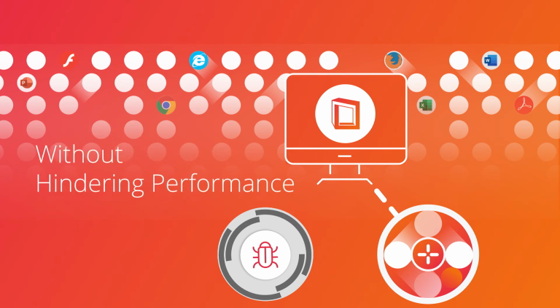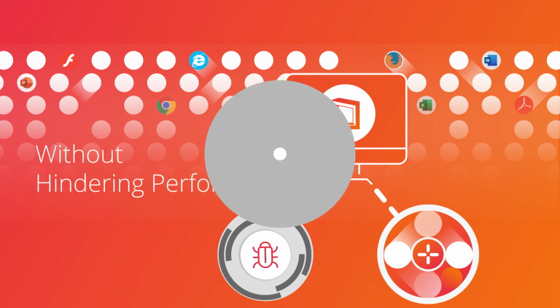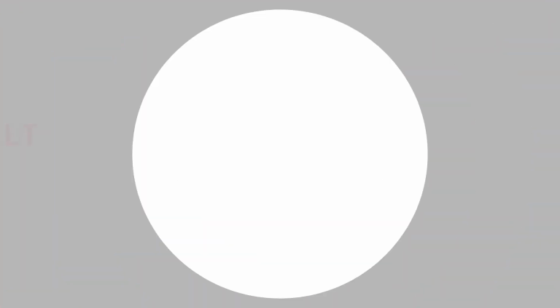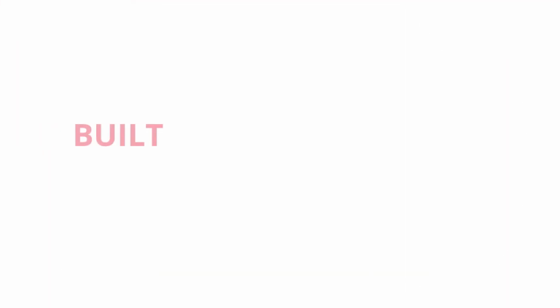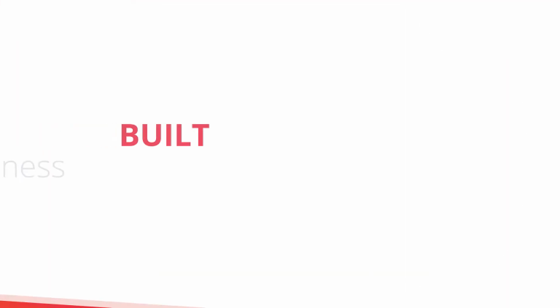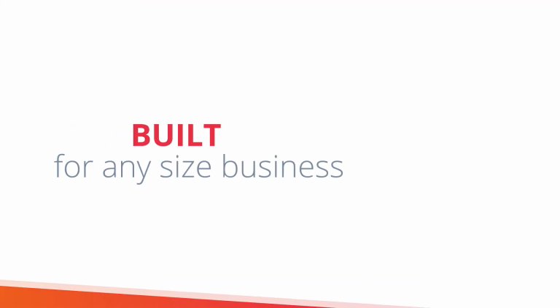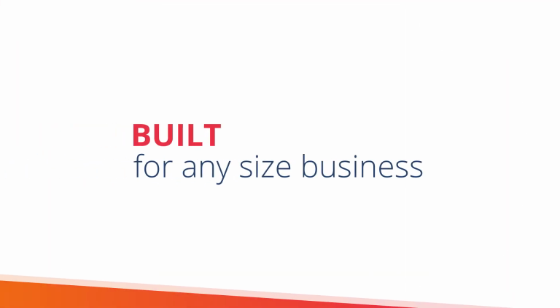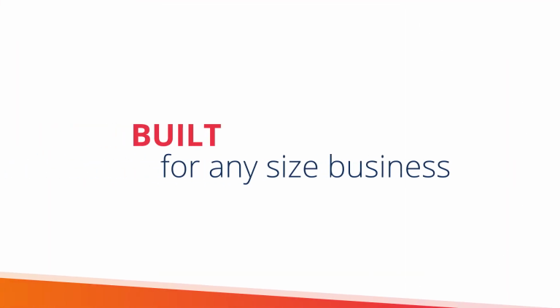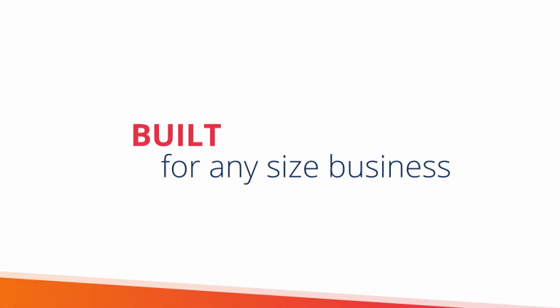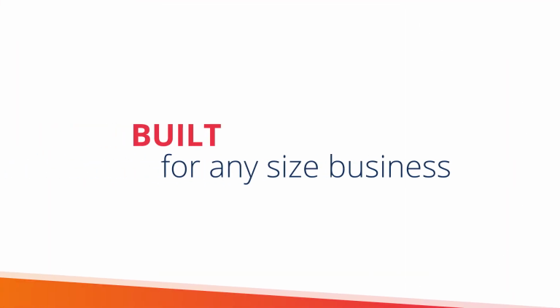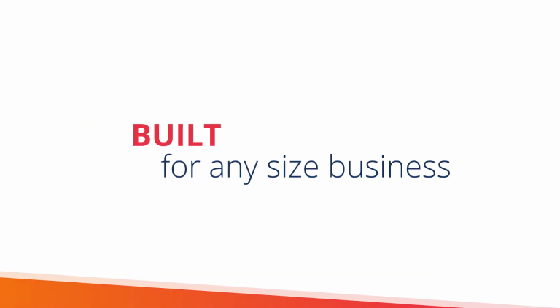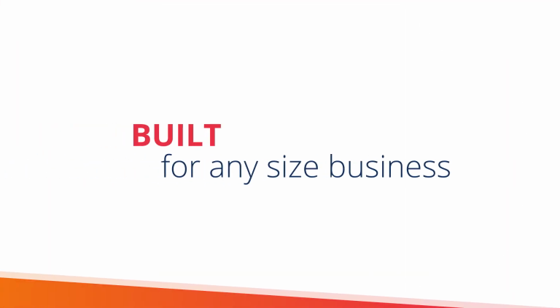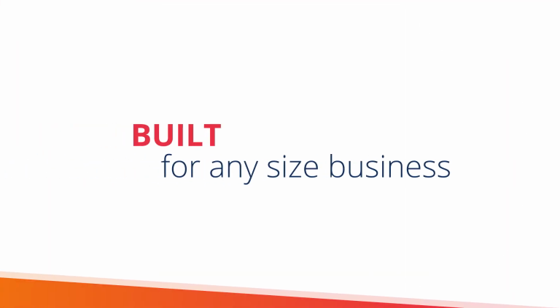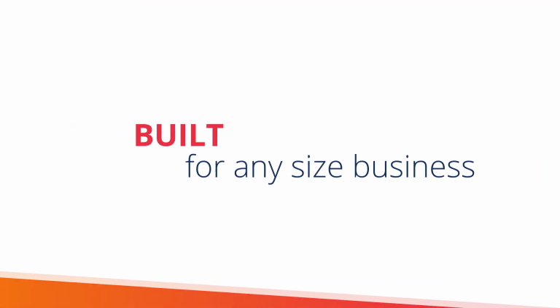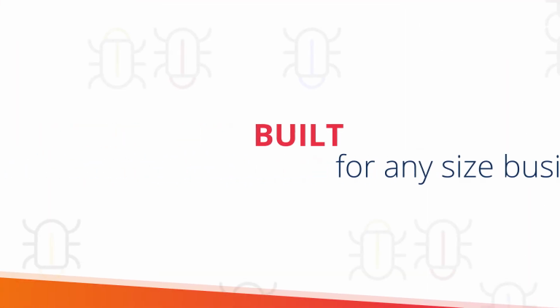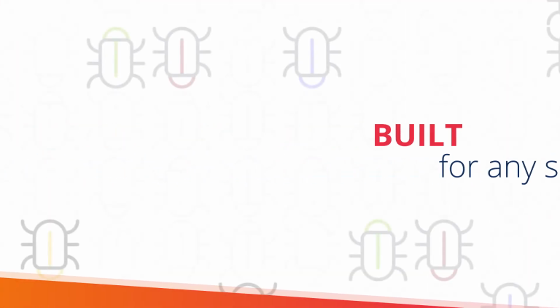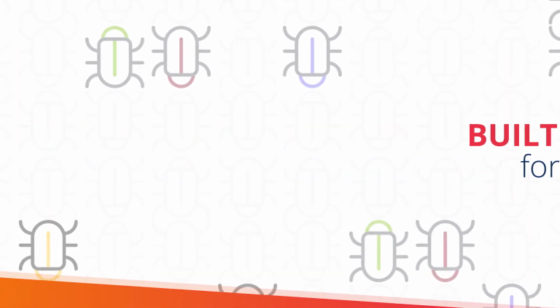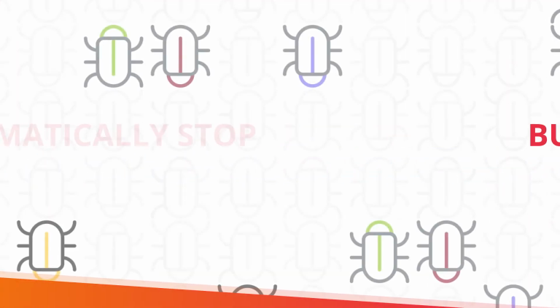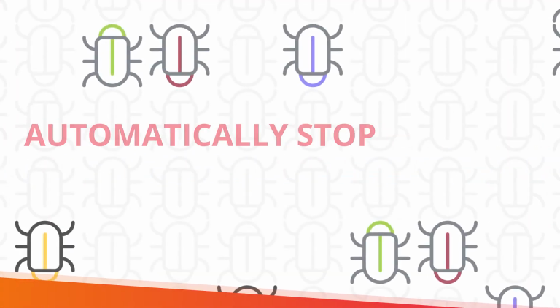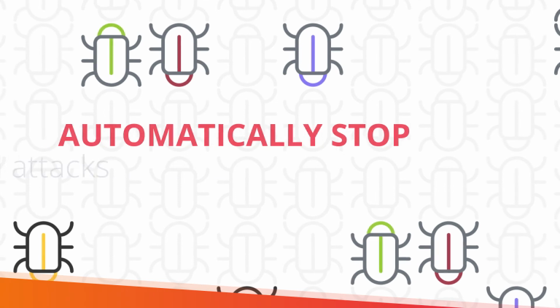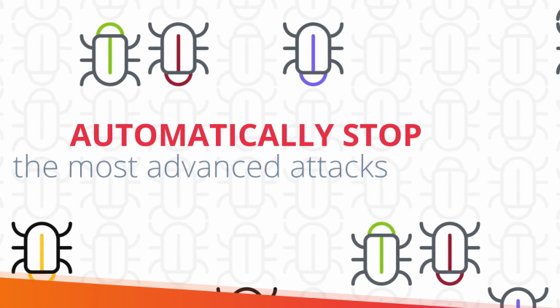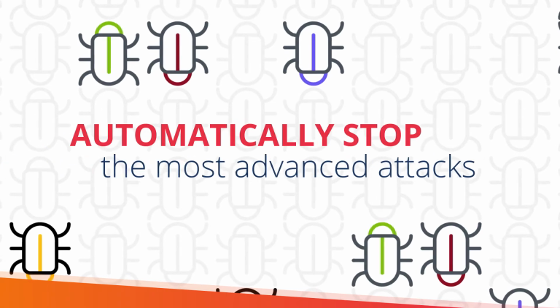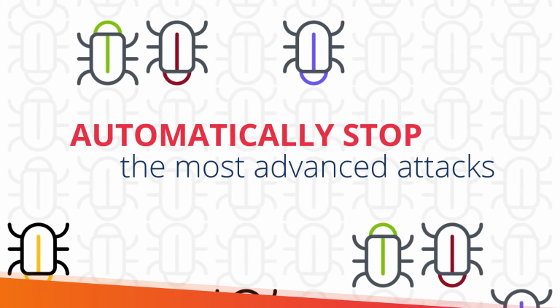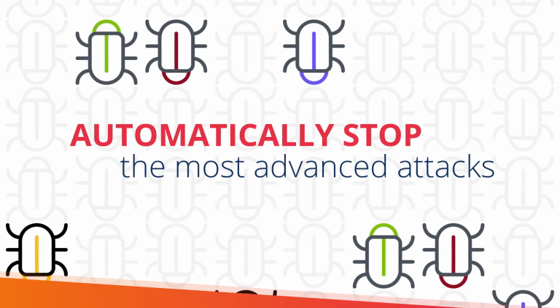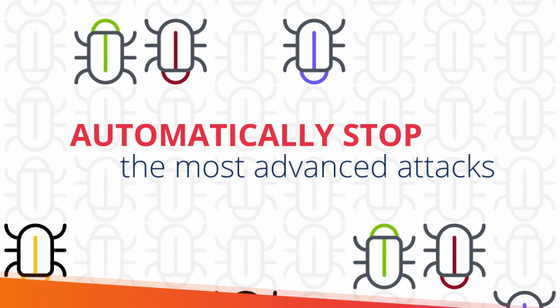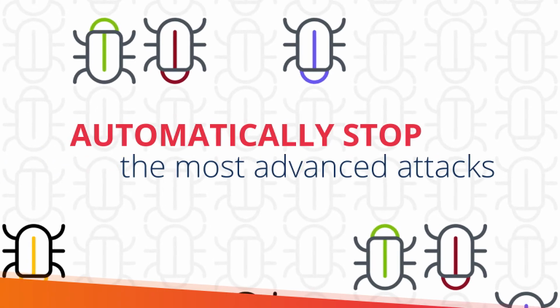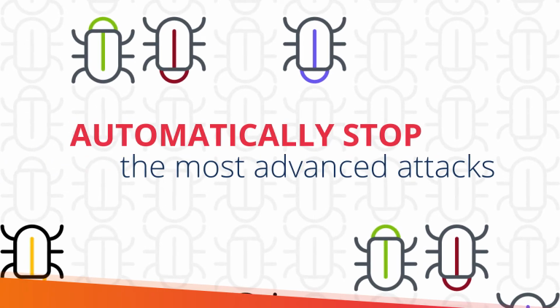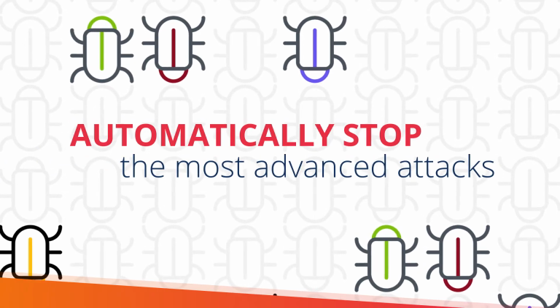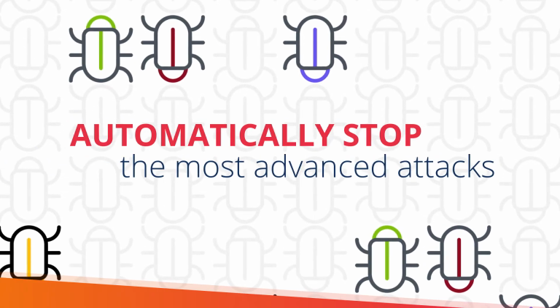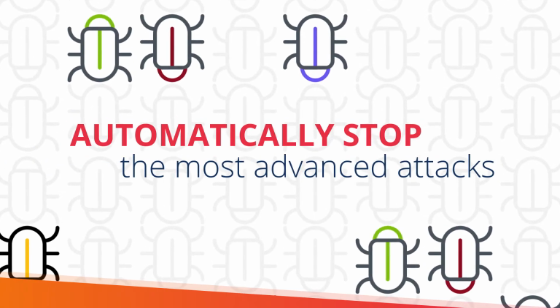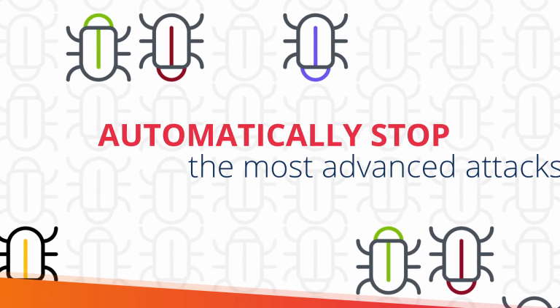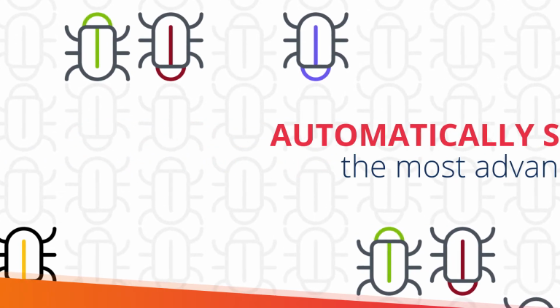Even organizations without security teams can automatically stop the most advanced attacks.